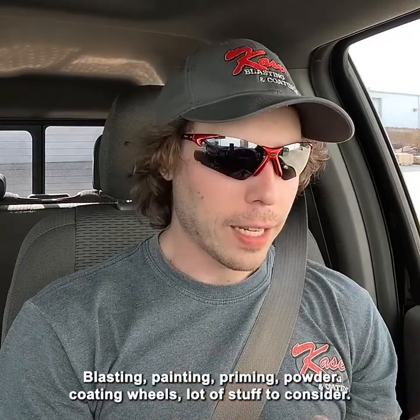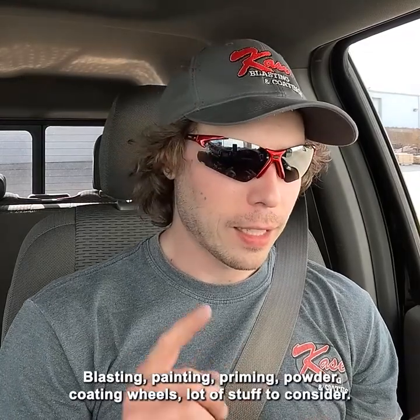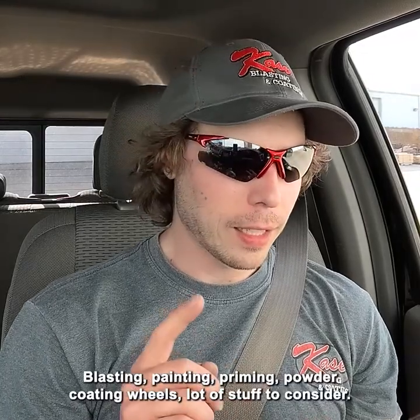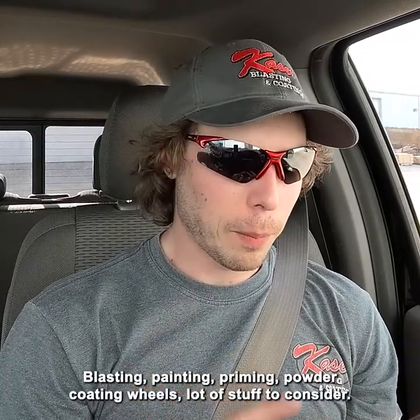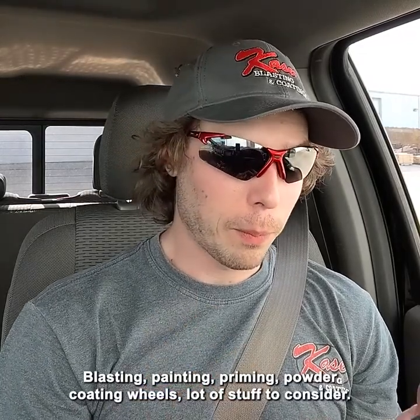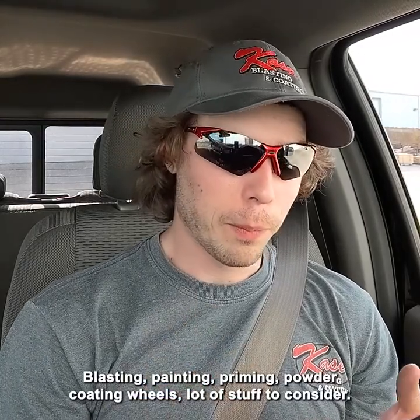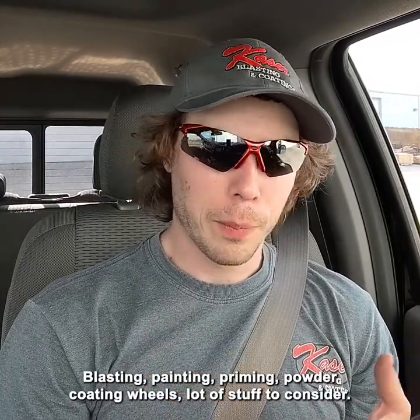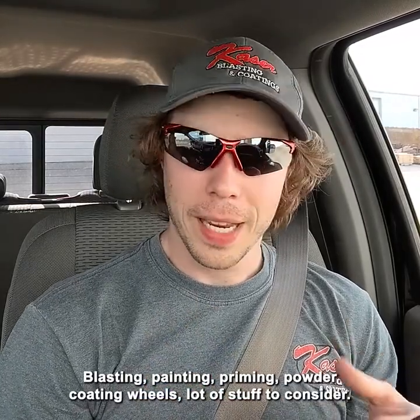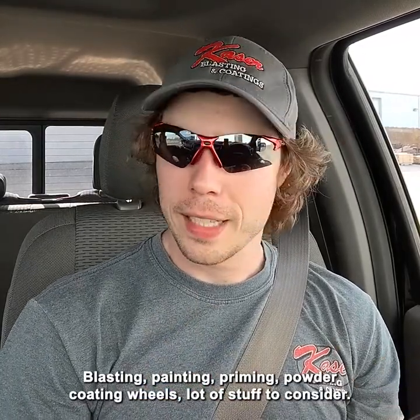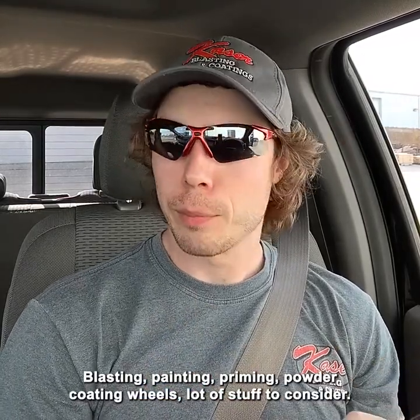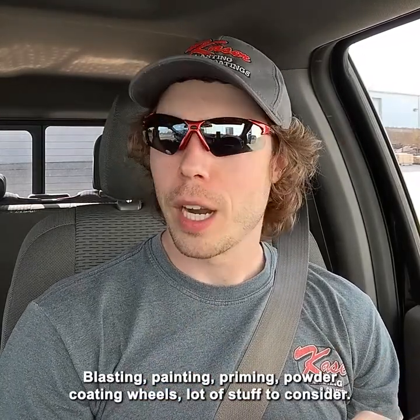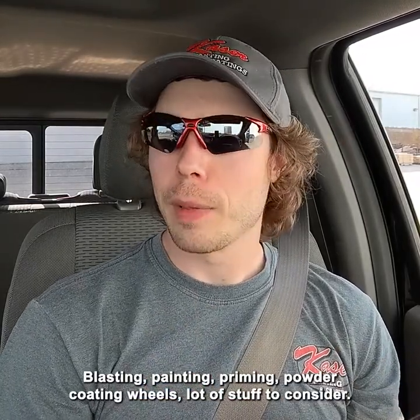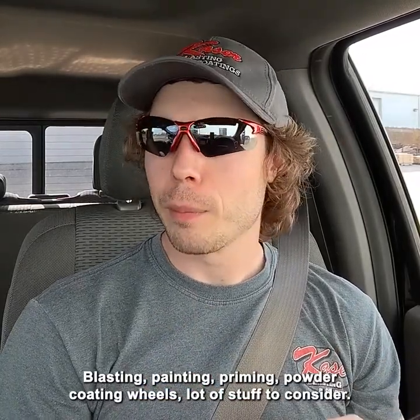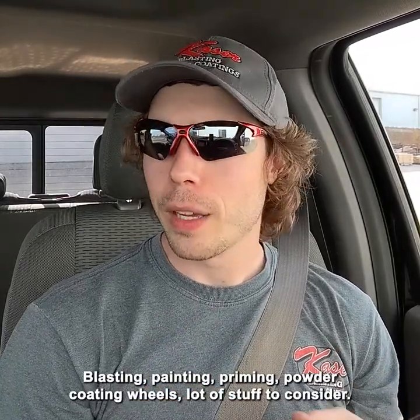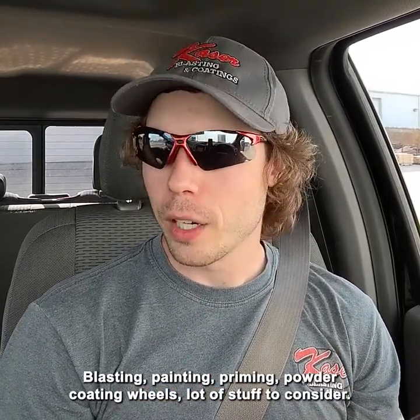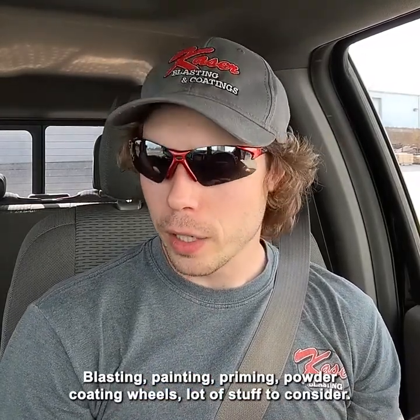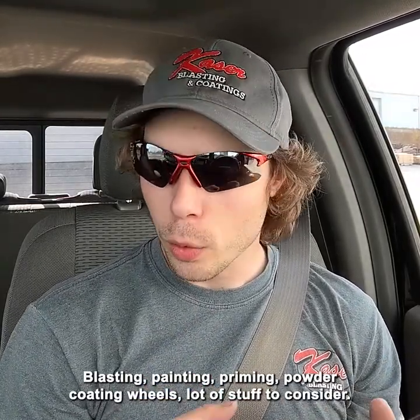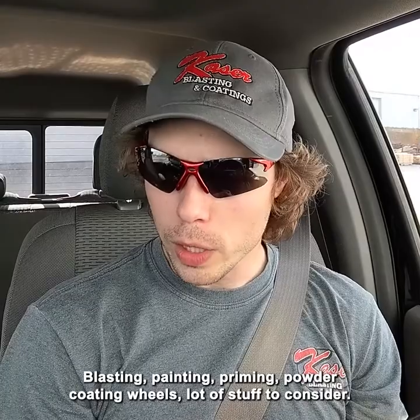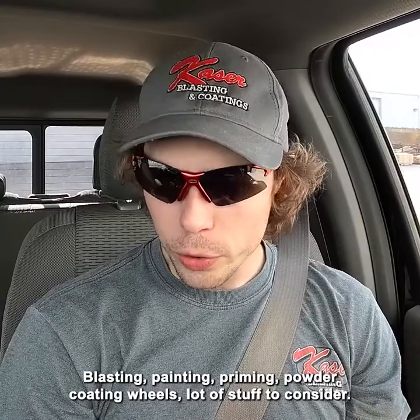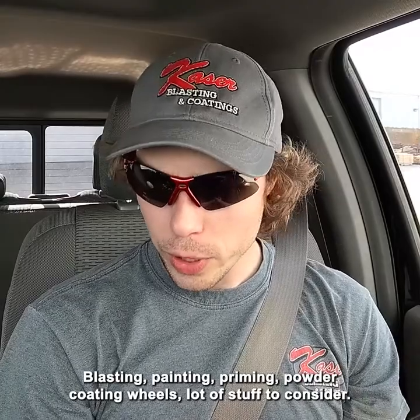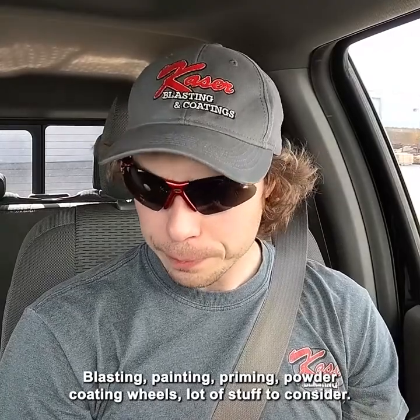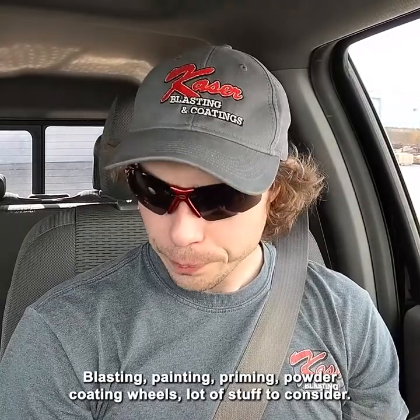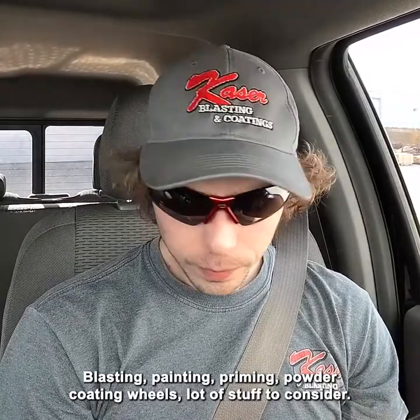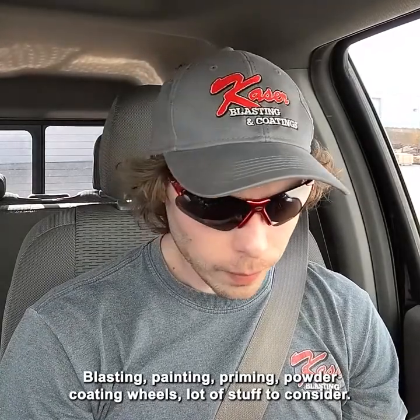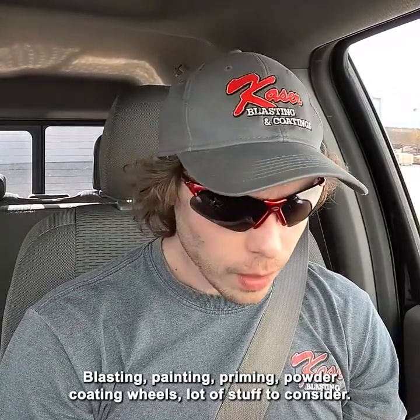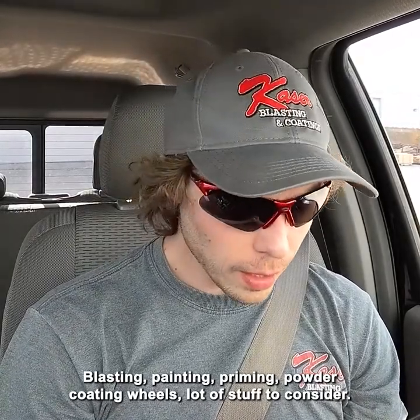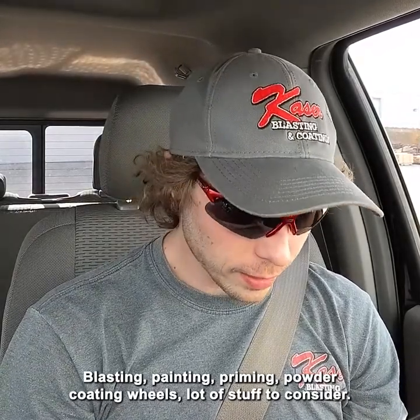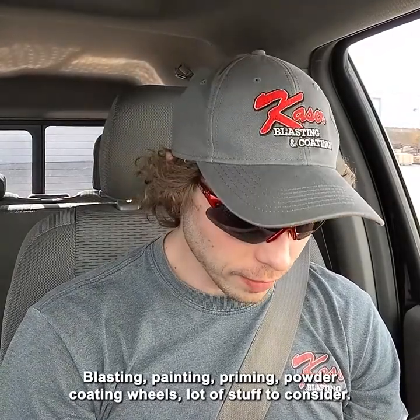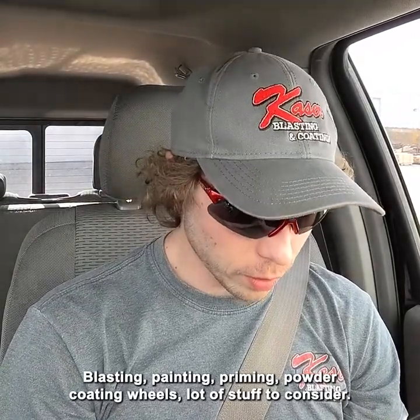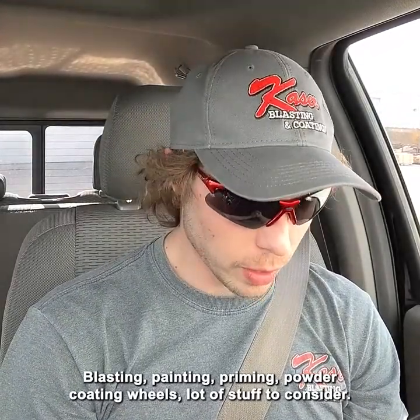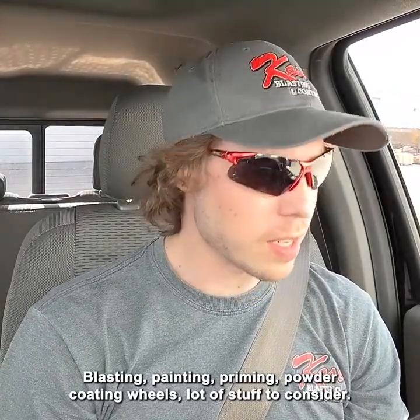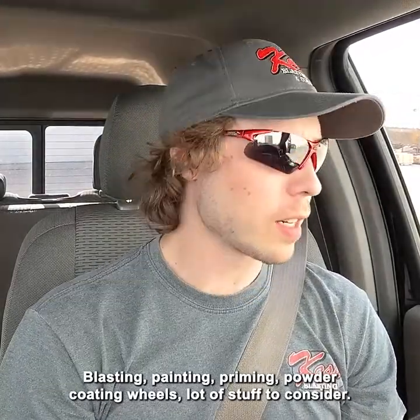Blasting, painting, priming, powder coating, wheels — a lot of stuff to consider.